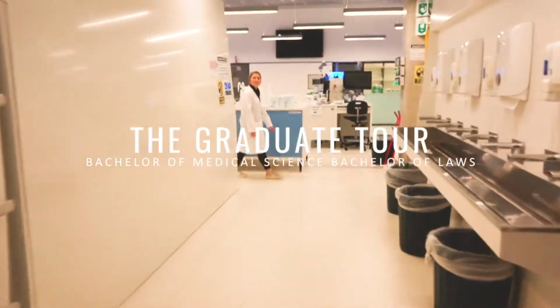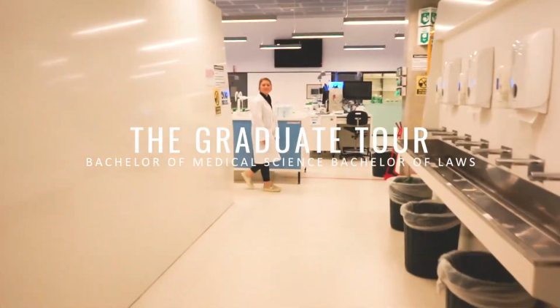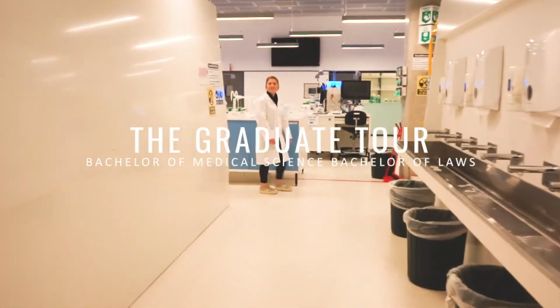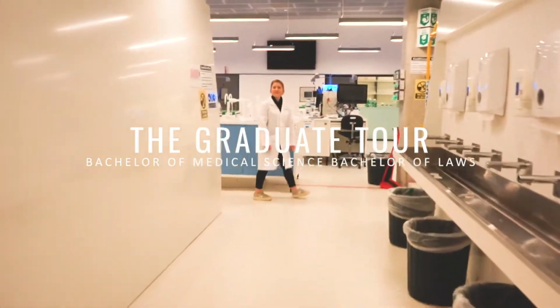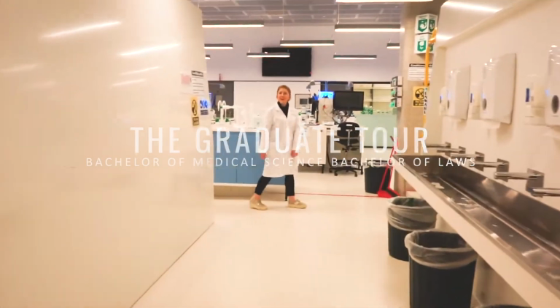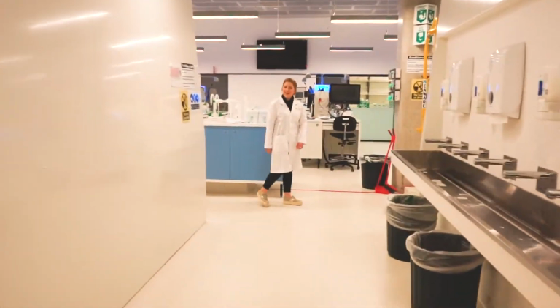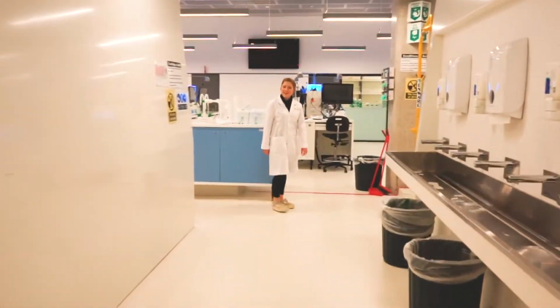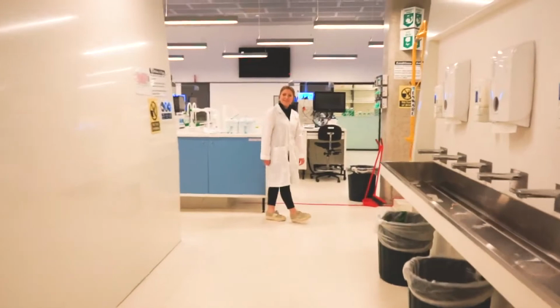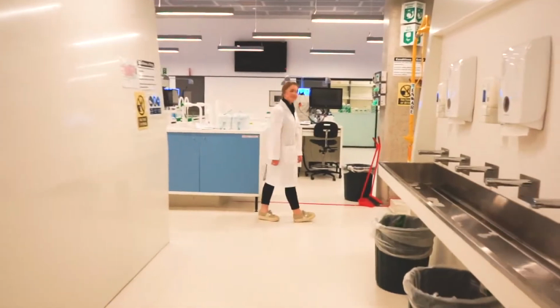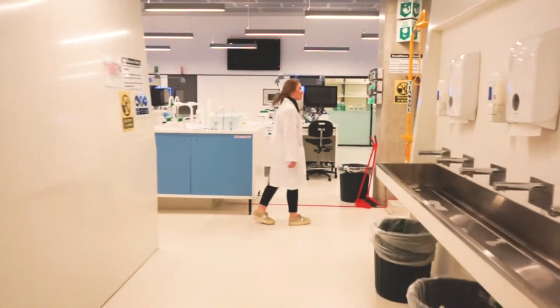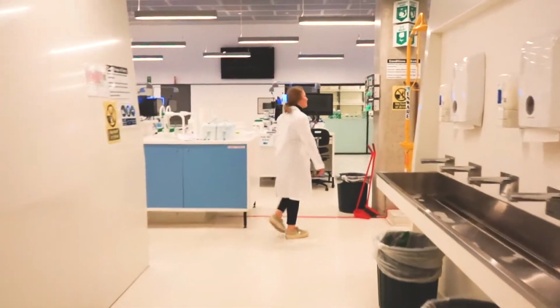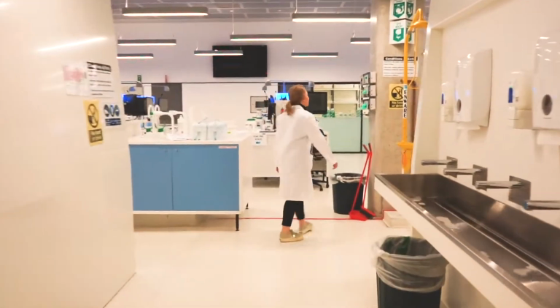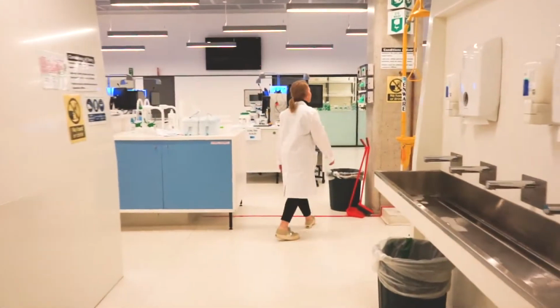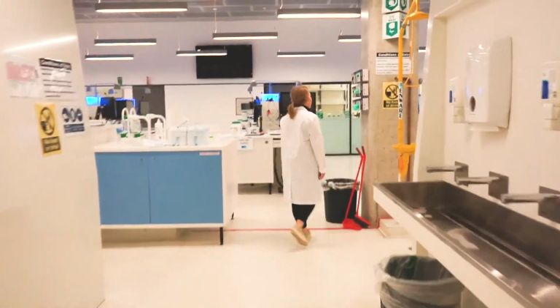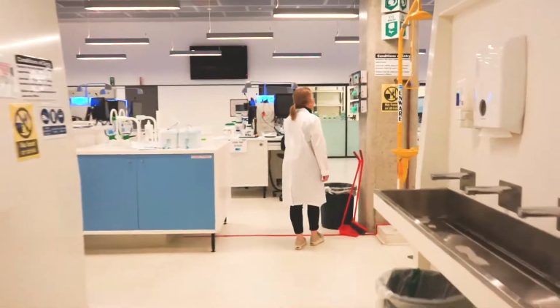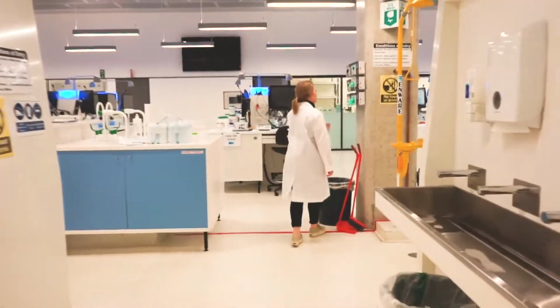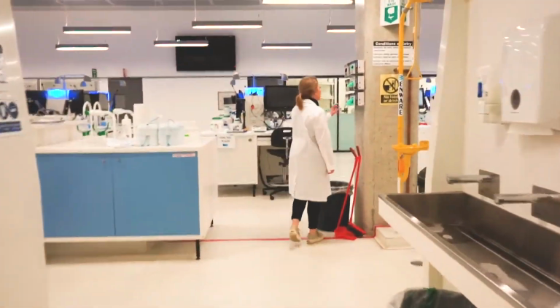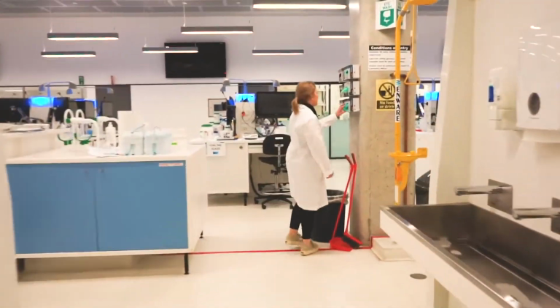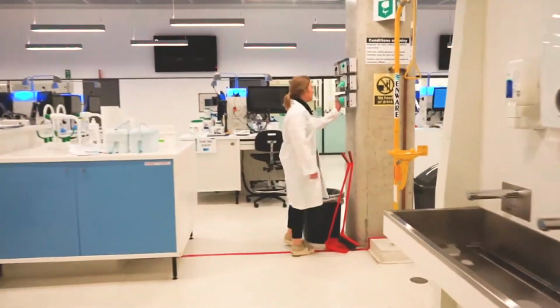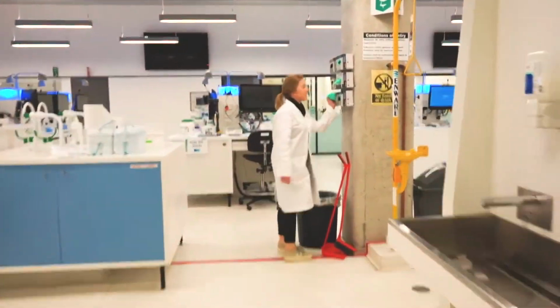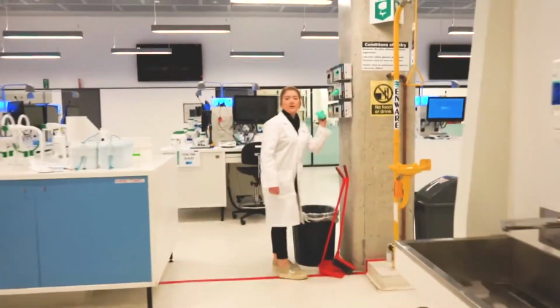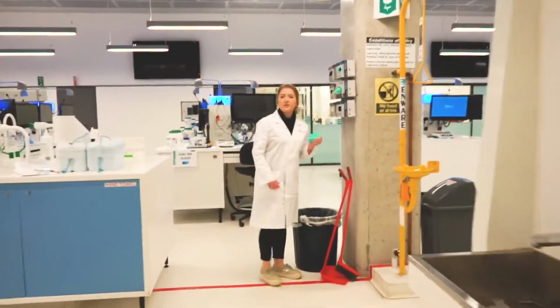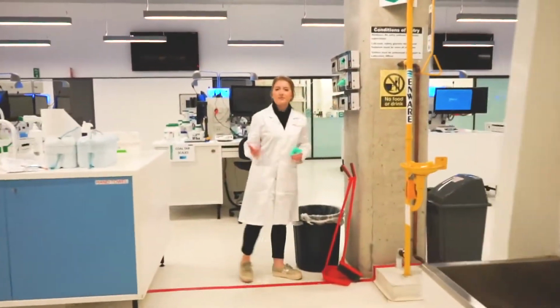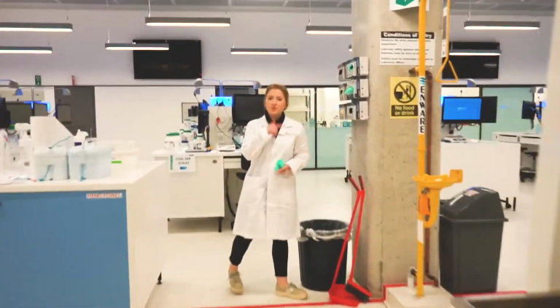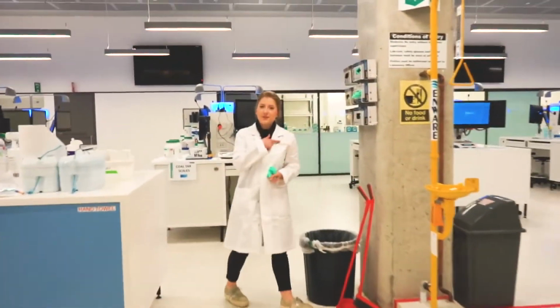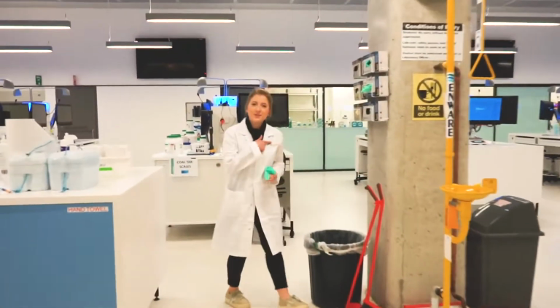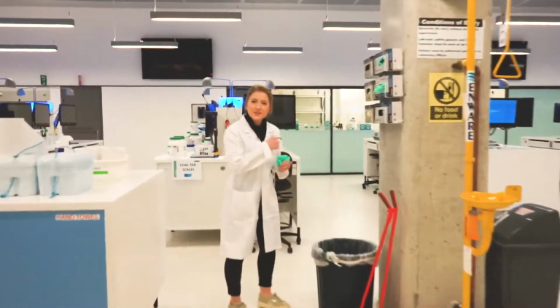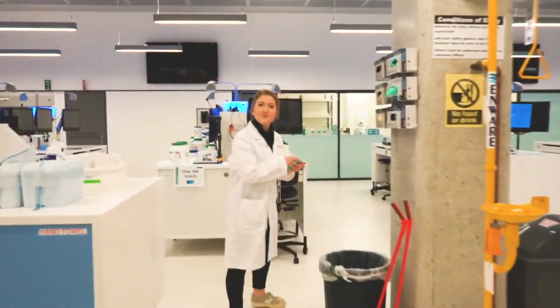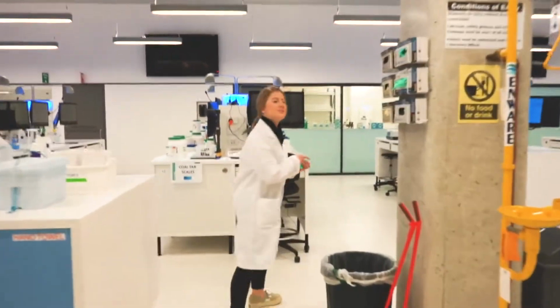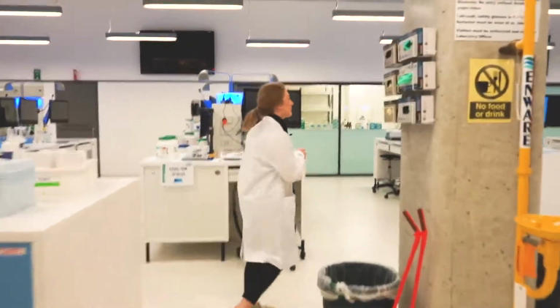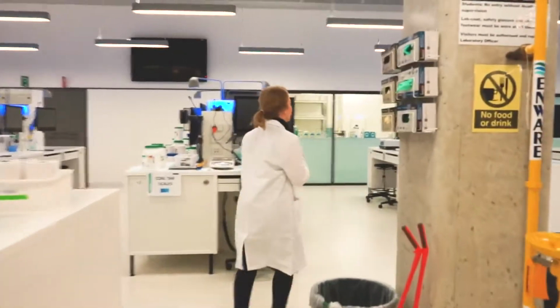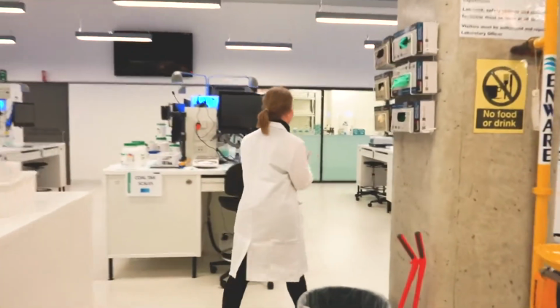Oh, hey. Hey. What are you doing? Just finishing an experiment. Do you want to have a look? Yeah, yes please.